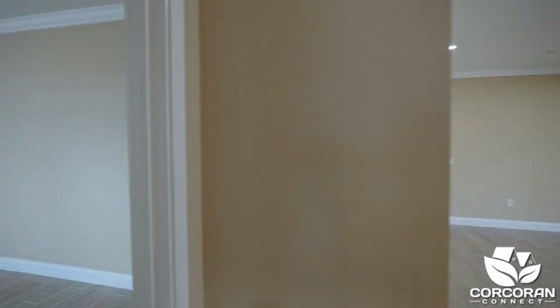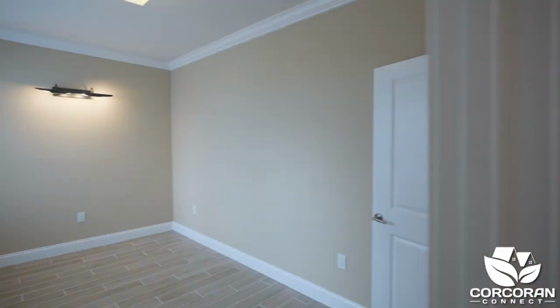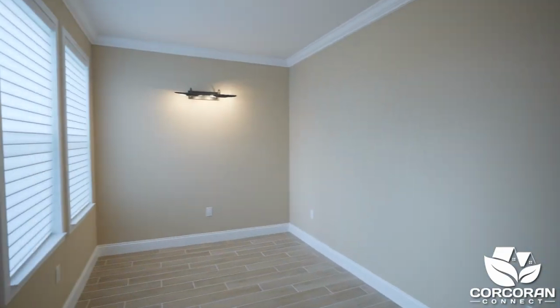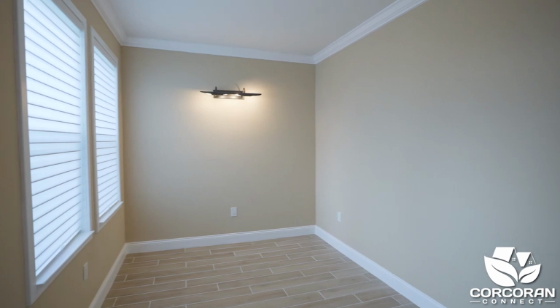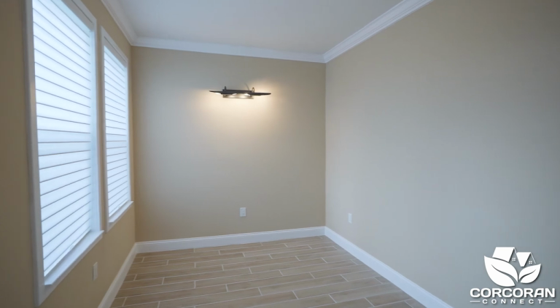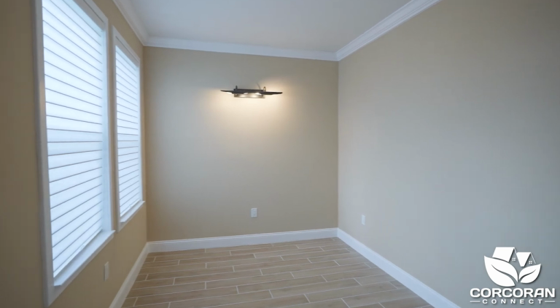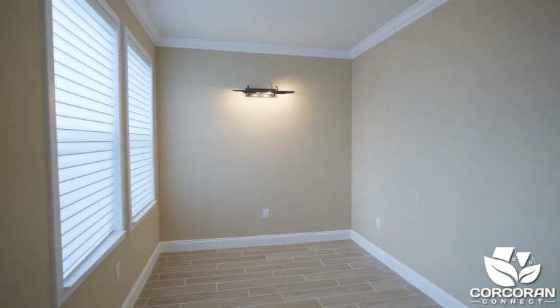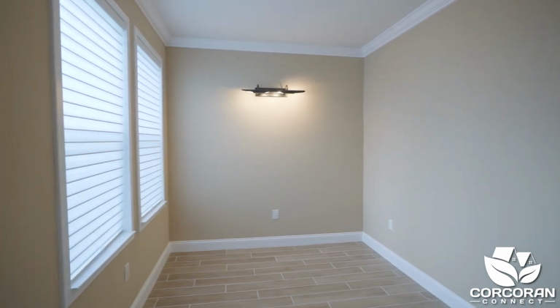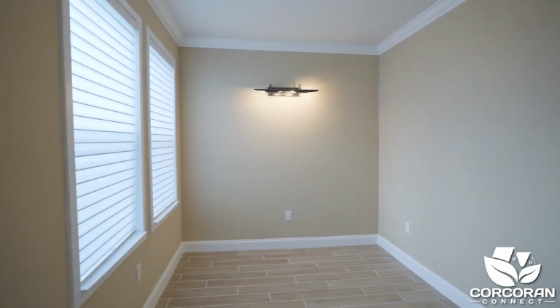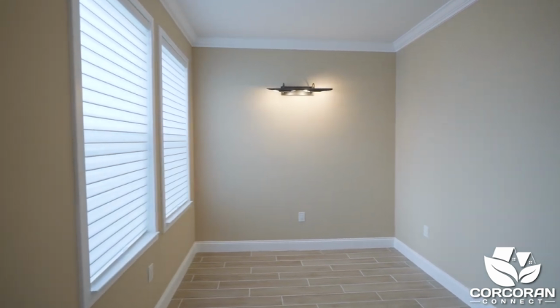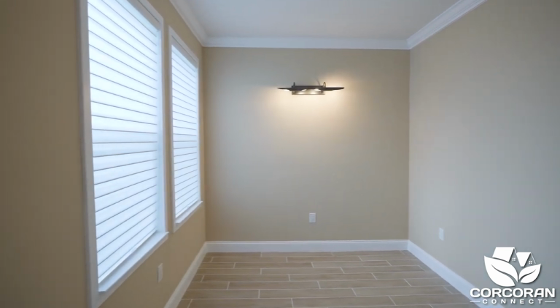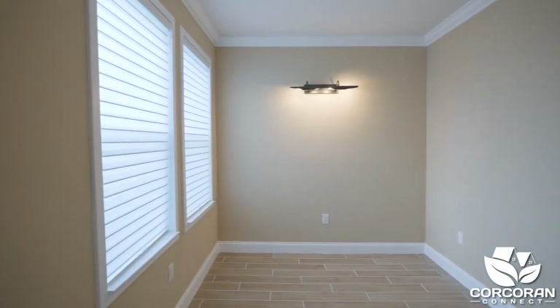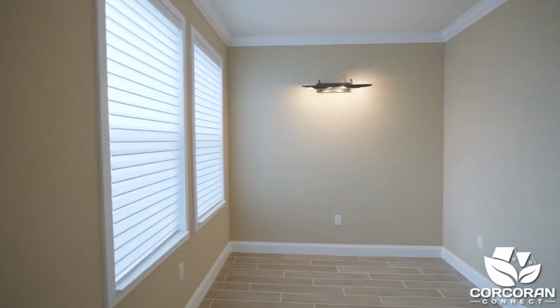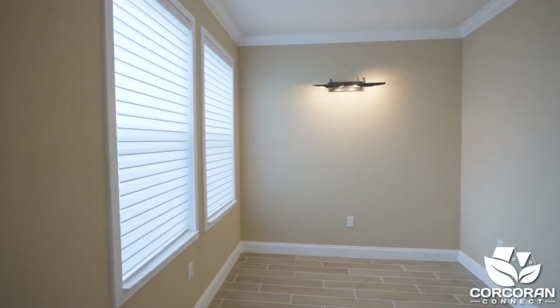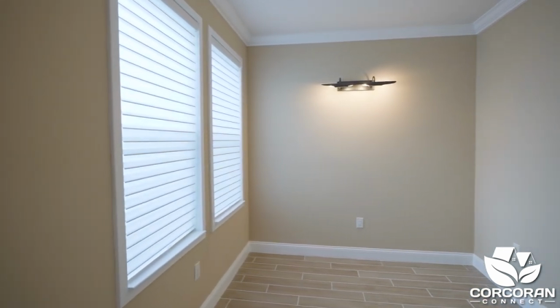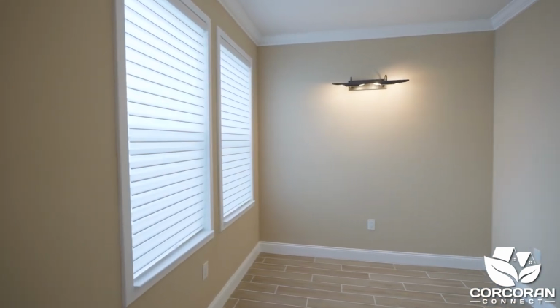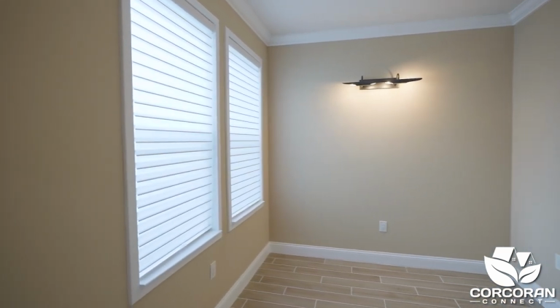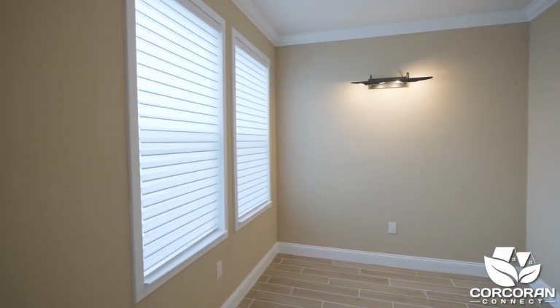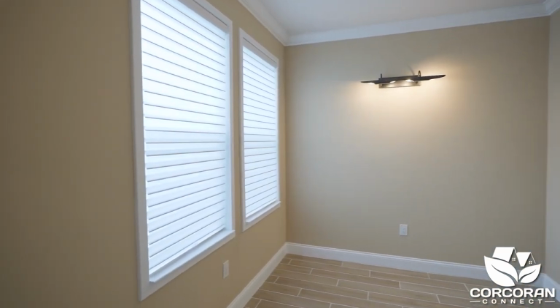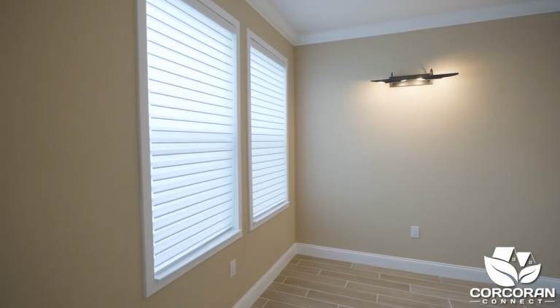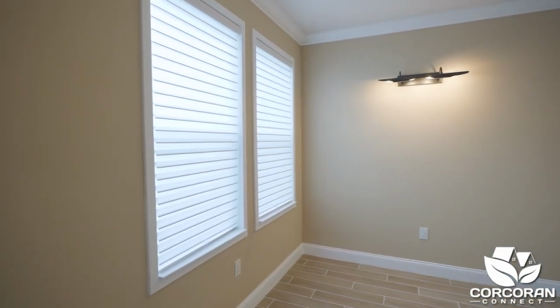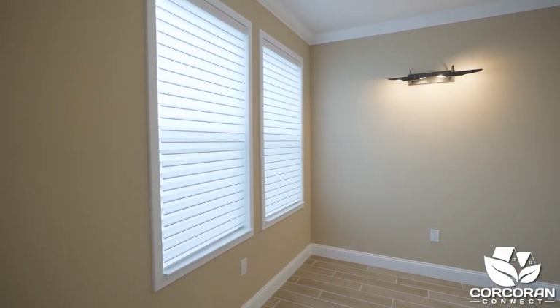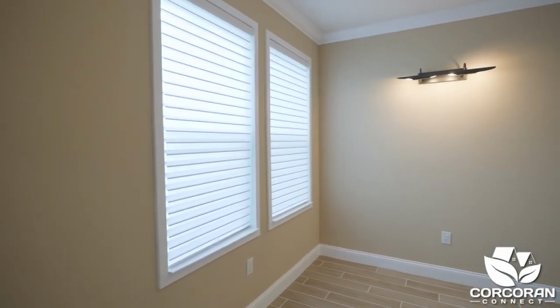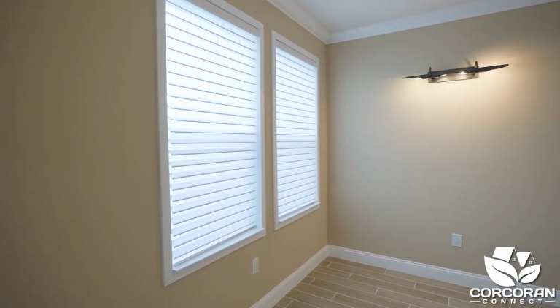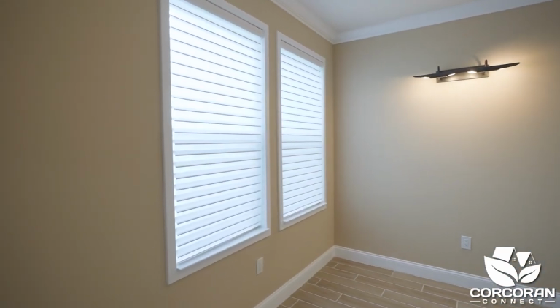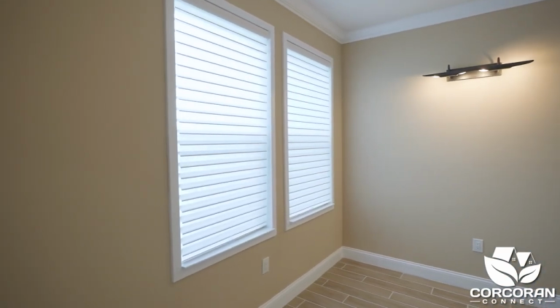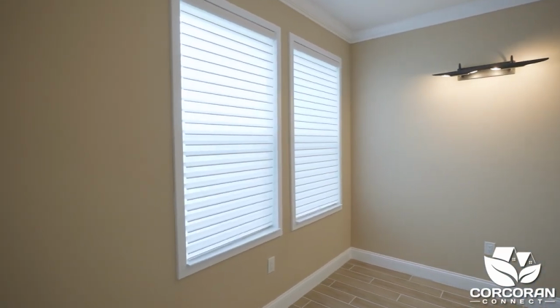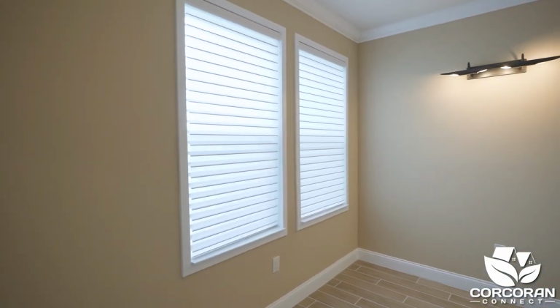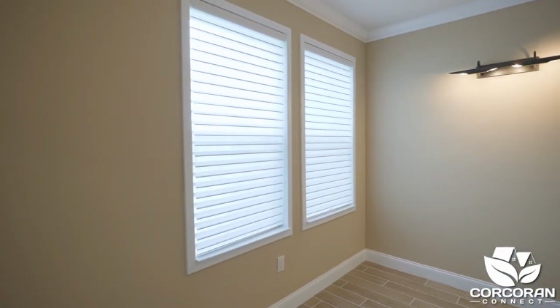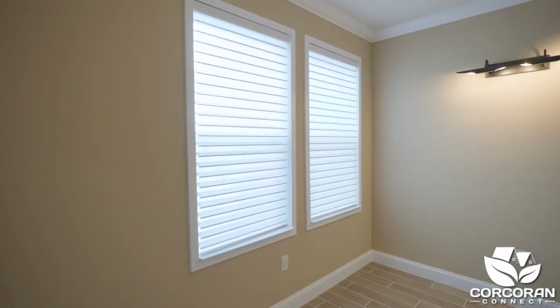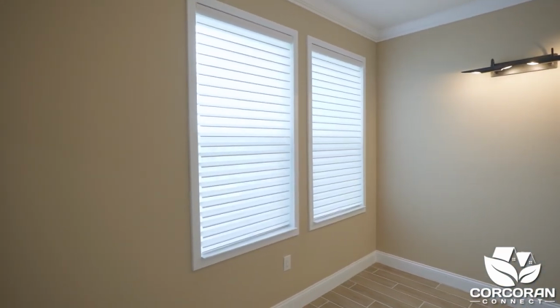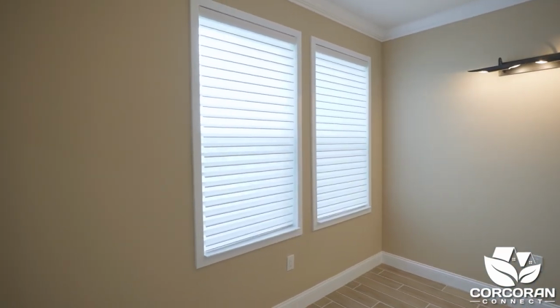Lastly, there's one more bedroom that can be used as an office, workout room, or another guest bedroom.